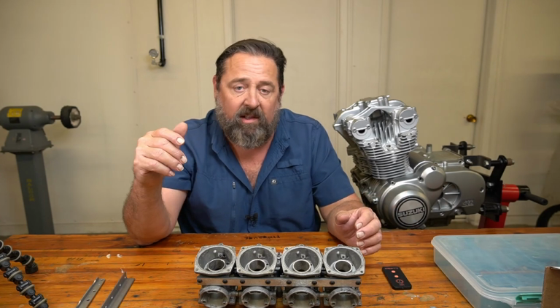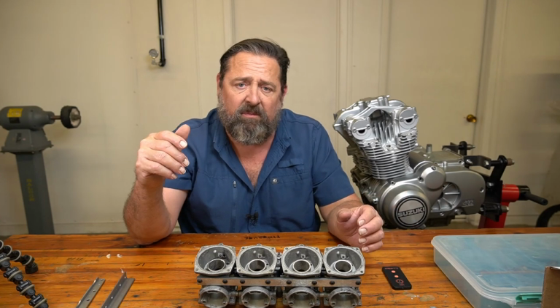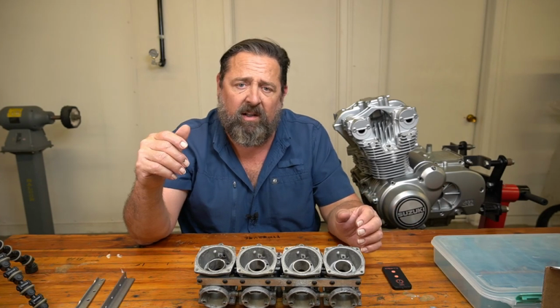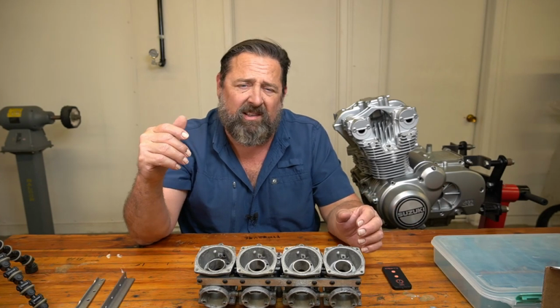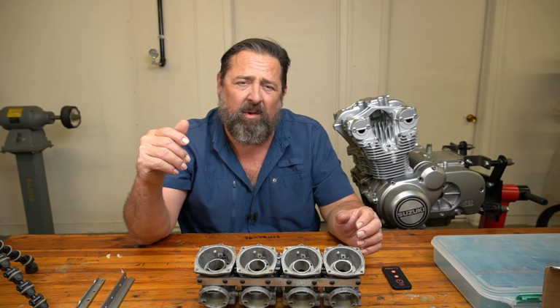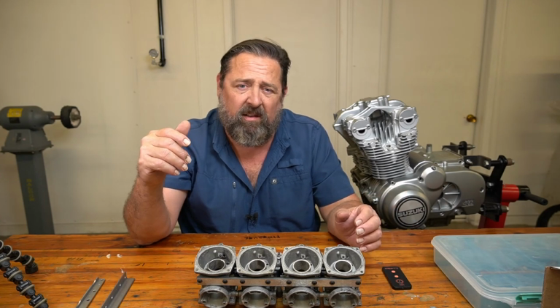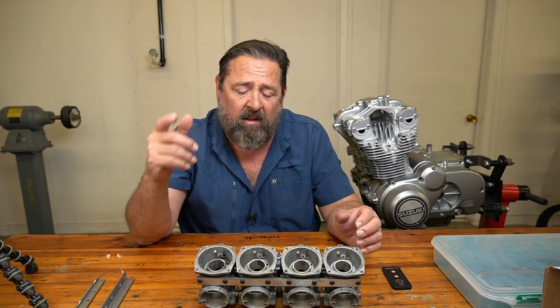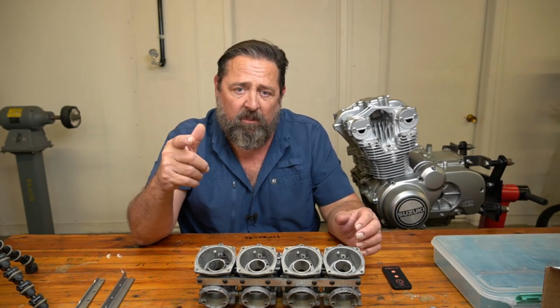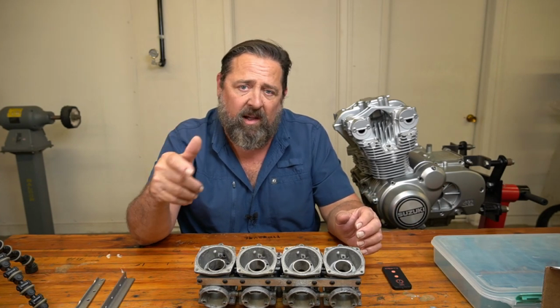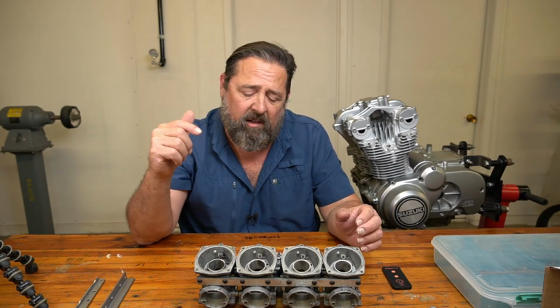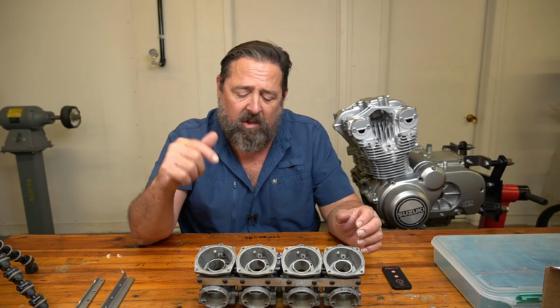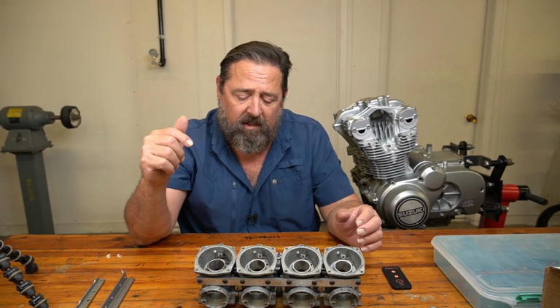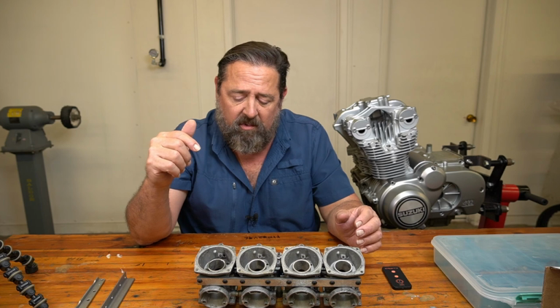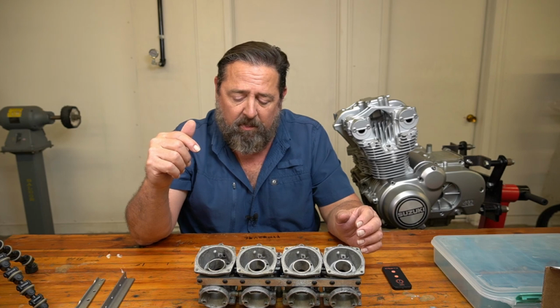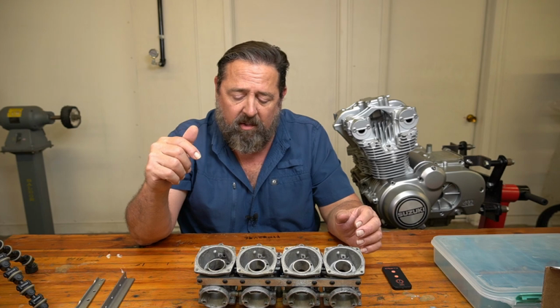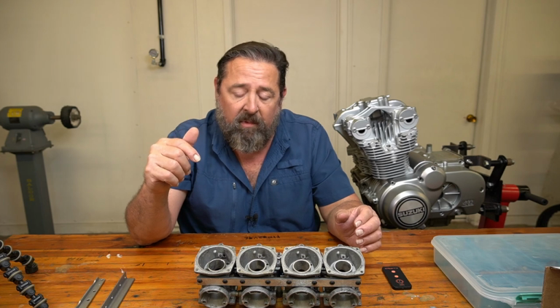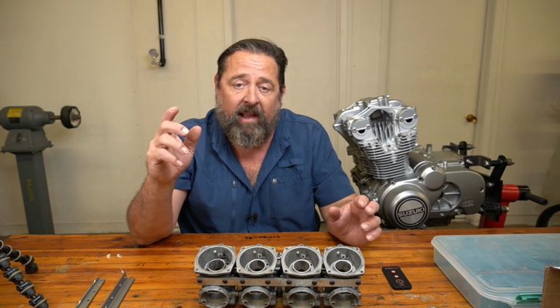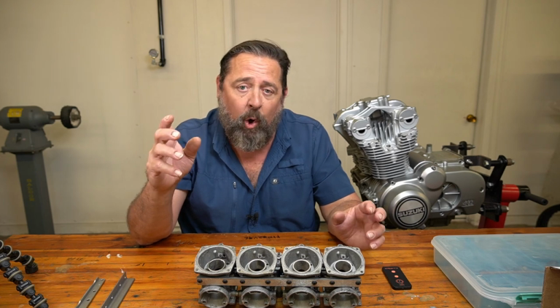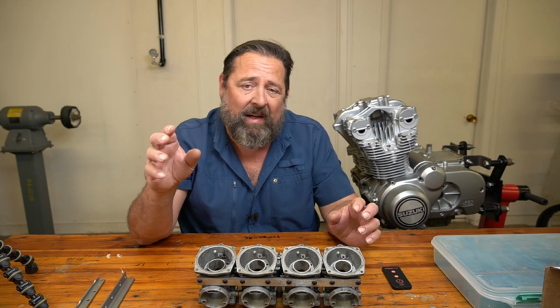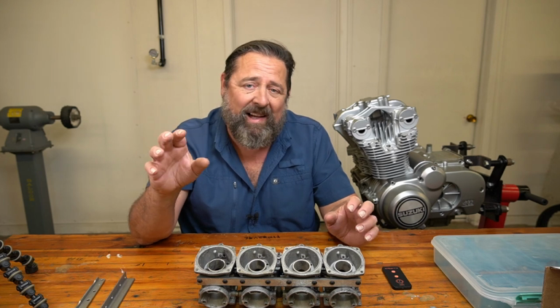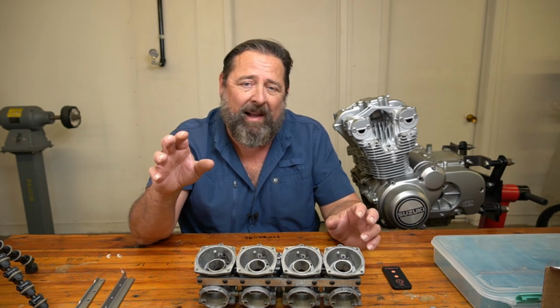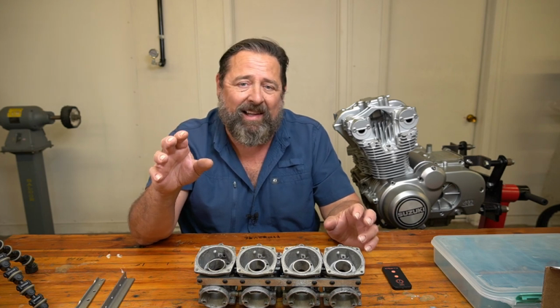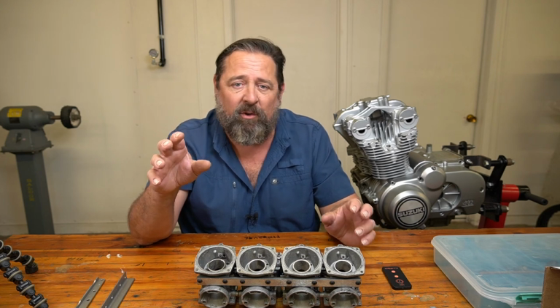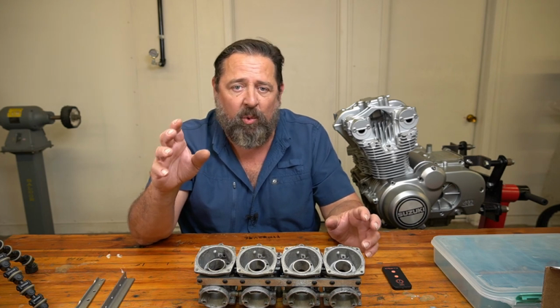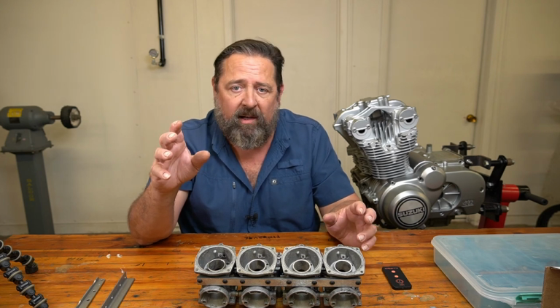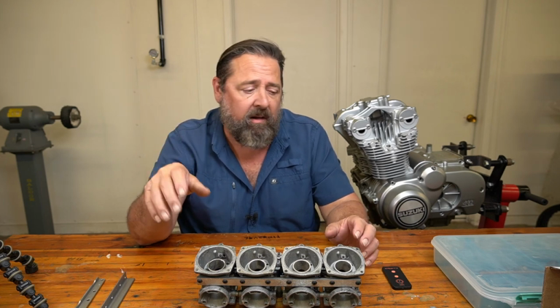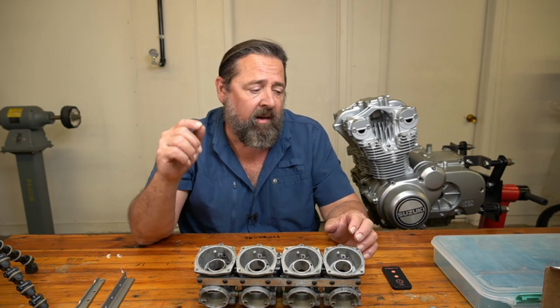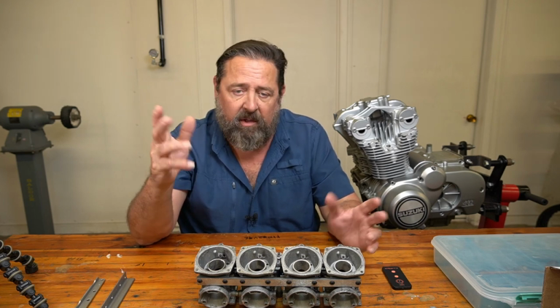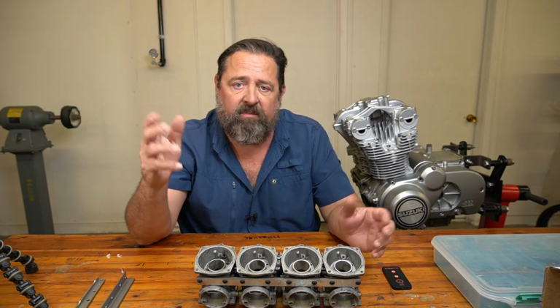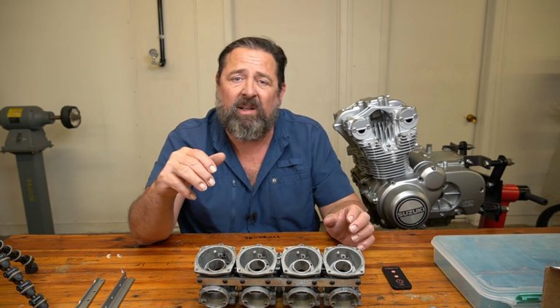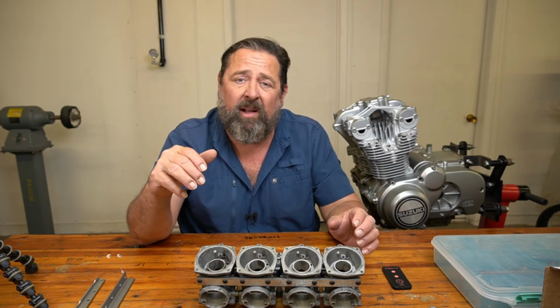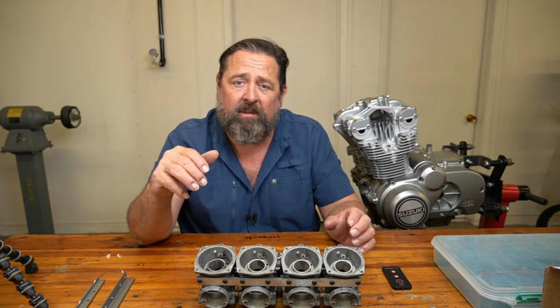Let's have some fun. Let's get with this. You guys get to watch me tear this apart and hopefully get it back together correctly — let's see what happens.